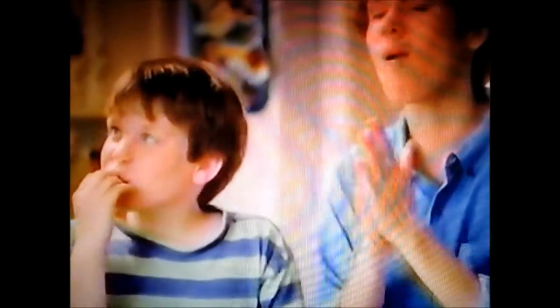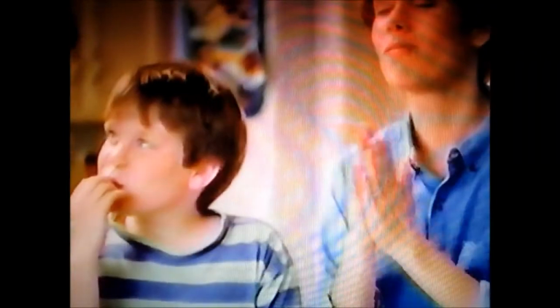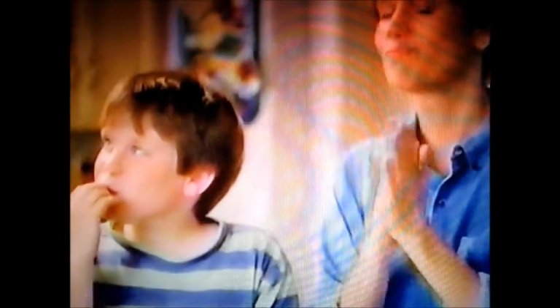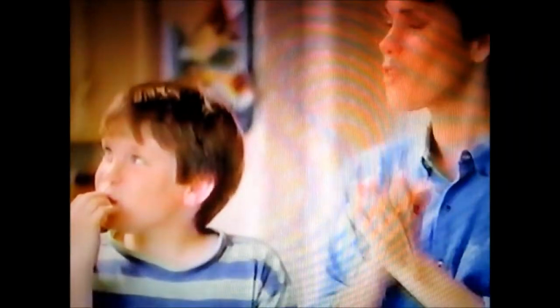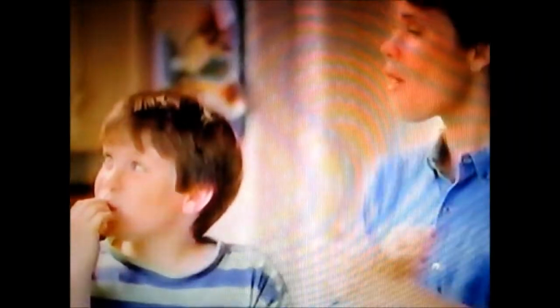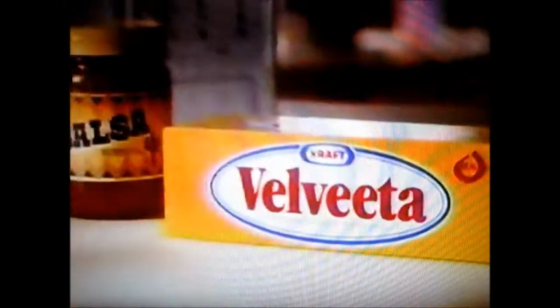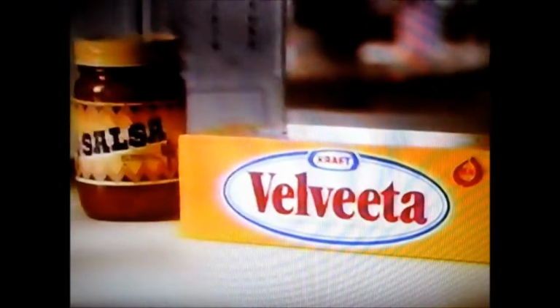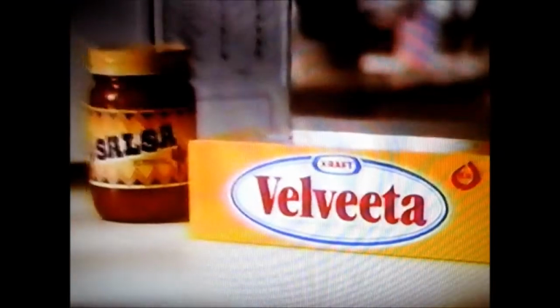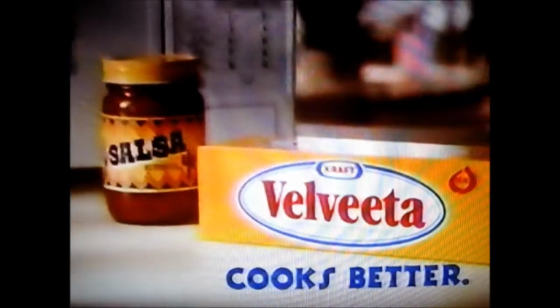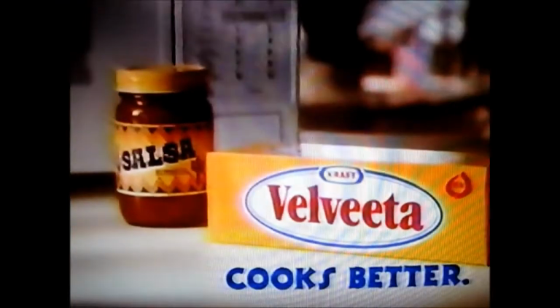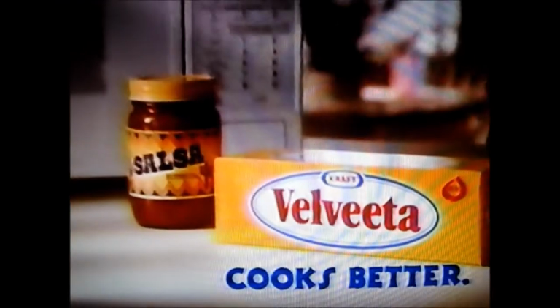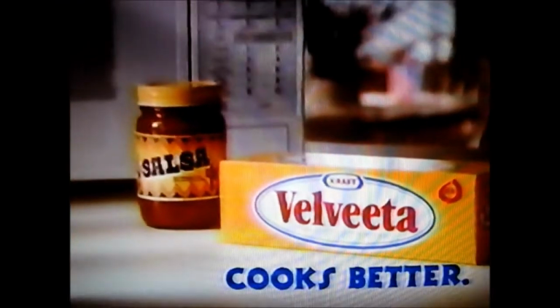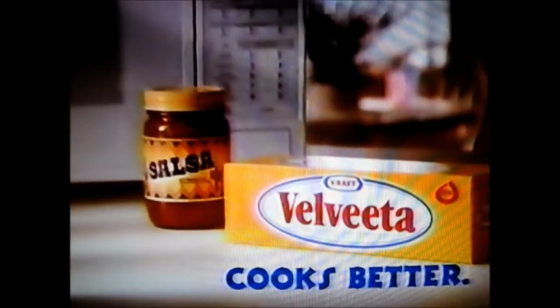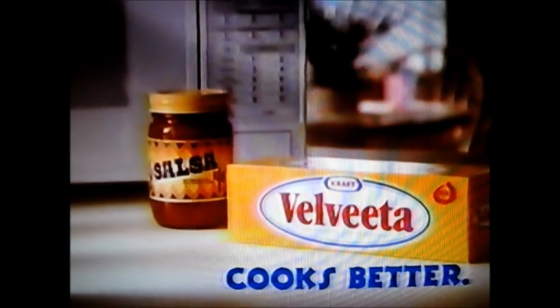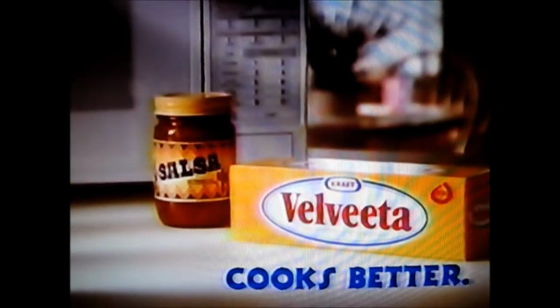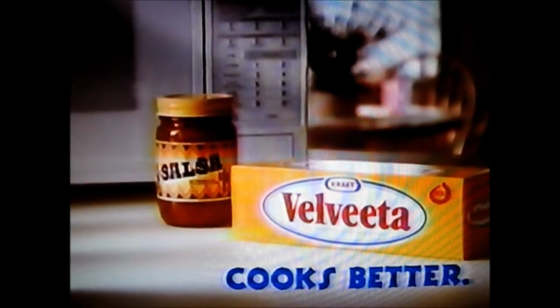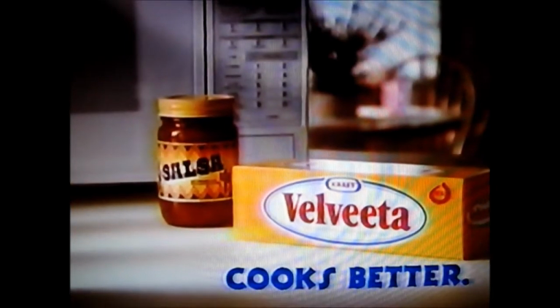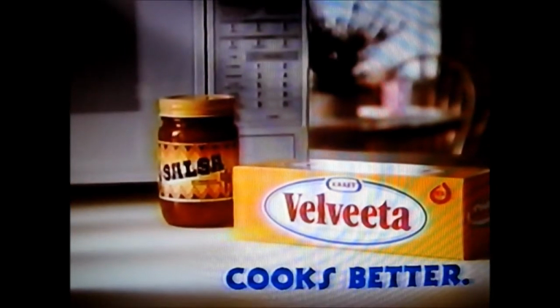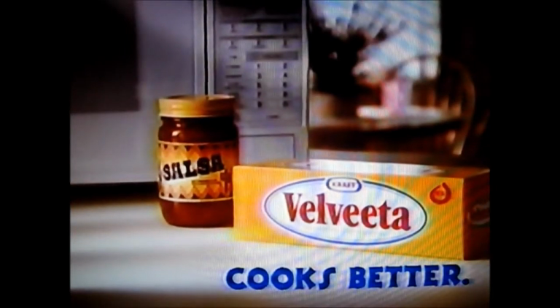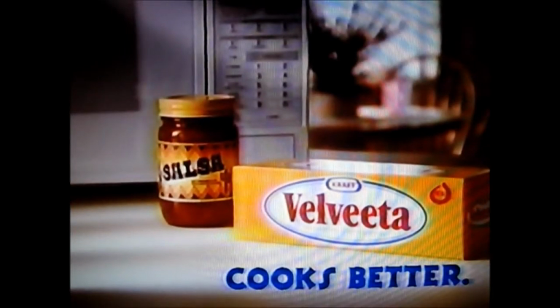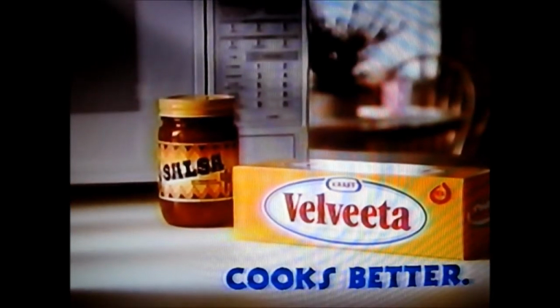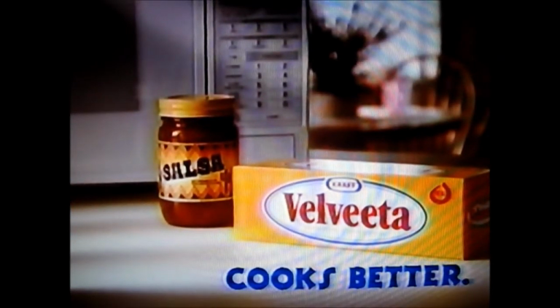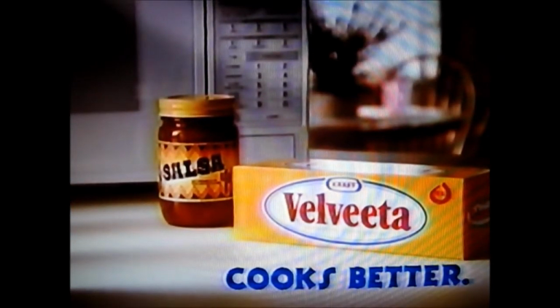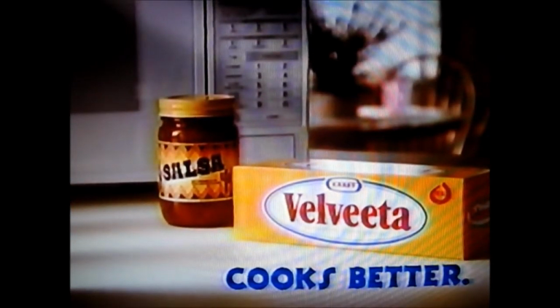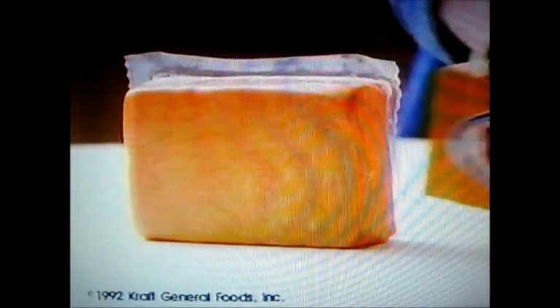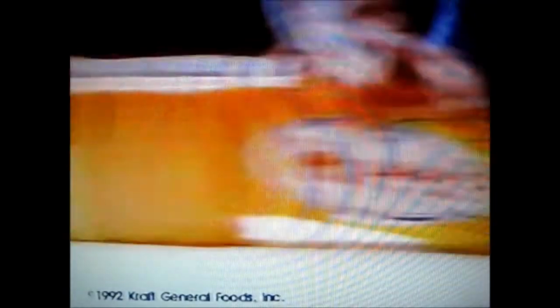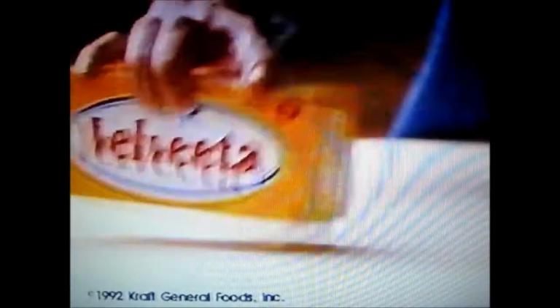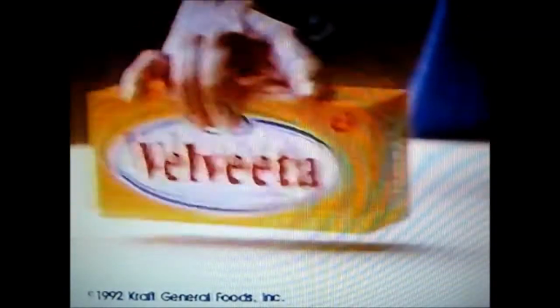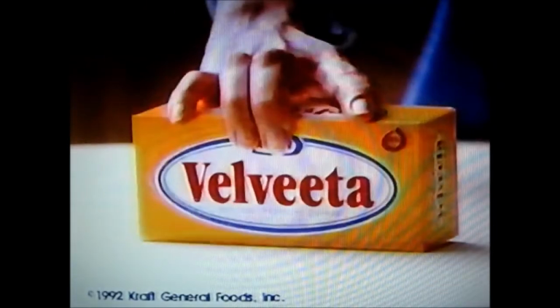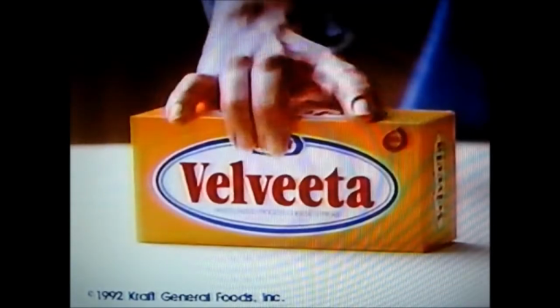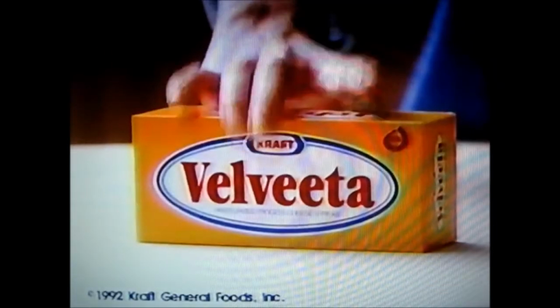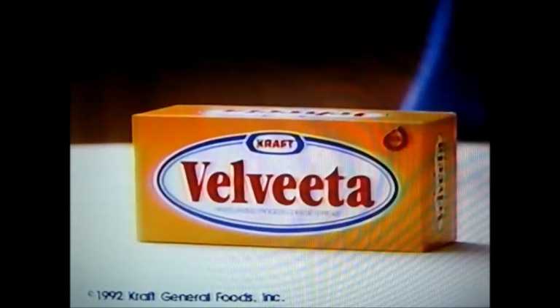Velveeta! Velveeta cooks better! That's what it's all about. Velveeta! Velveeta!